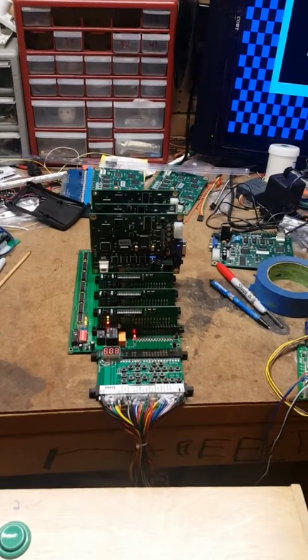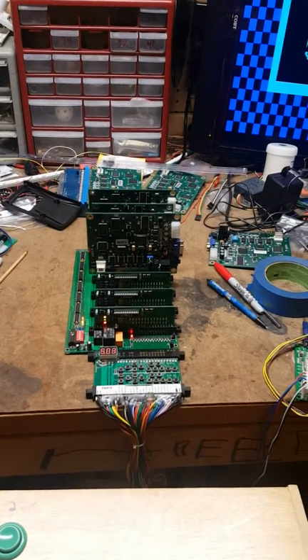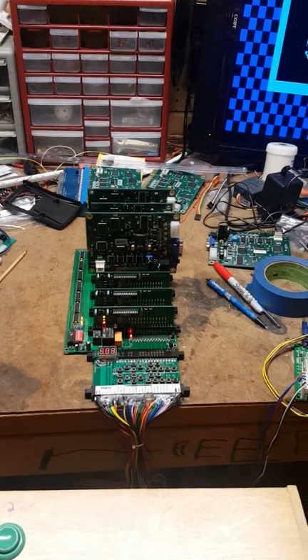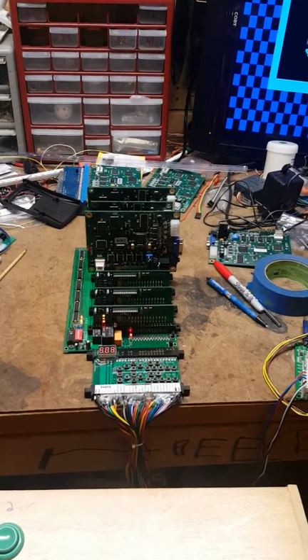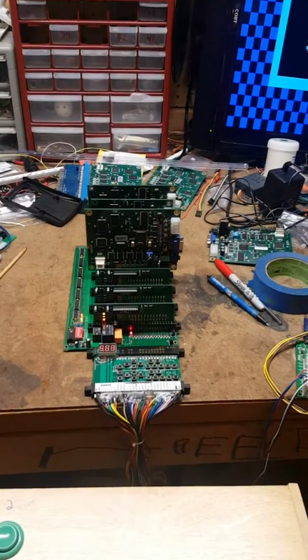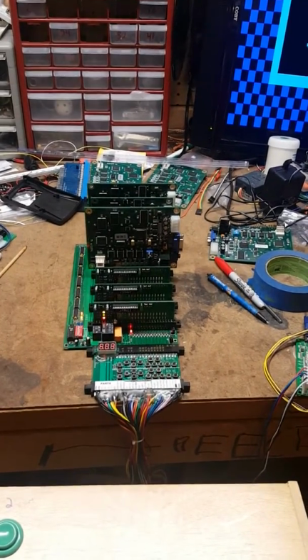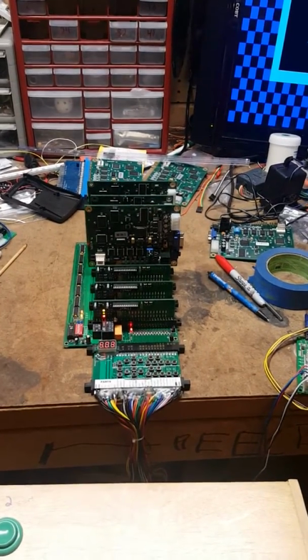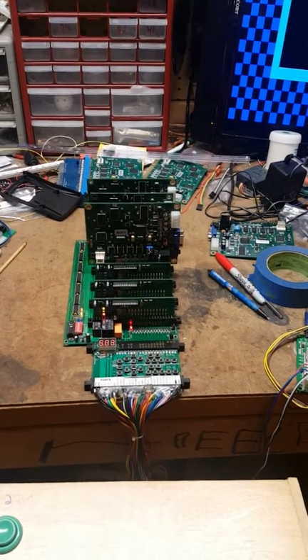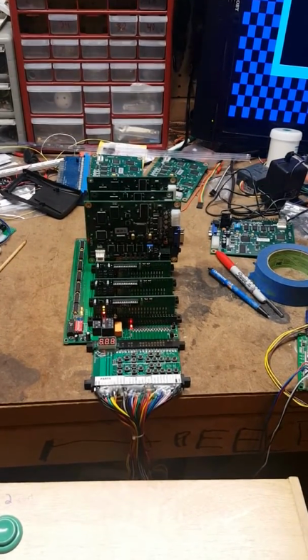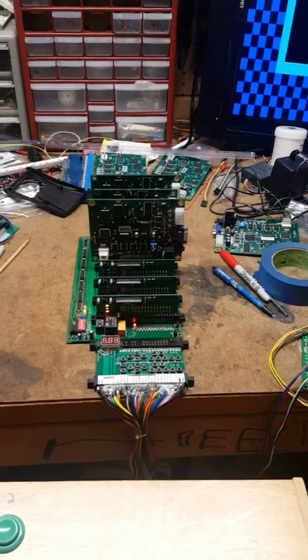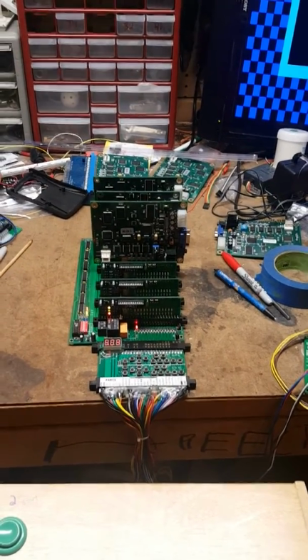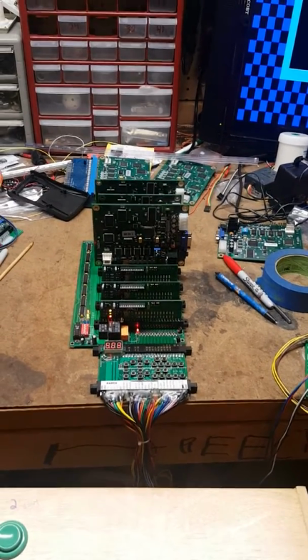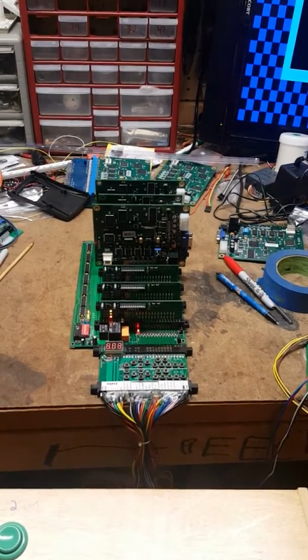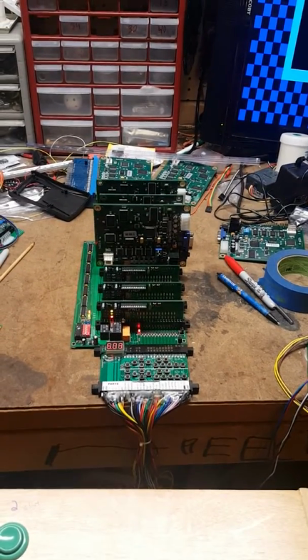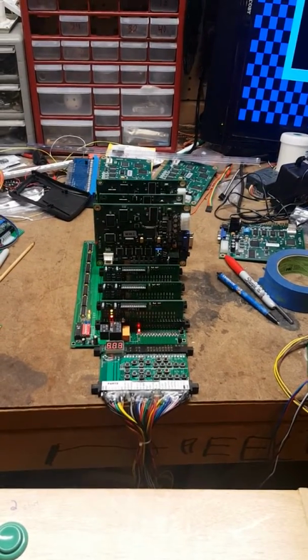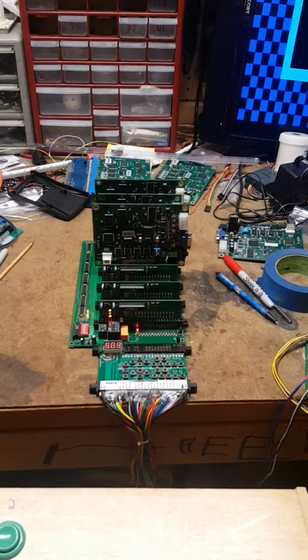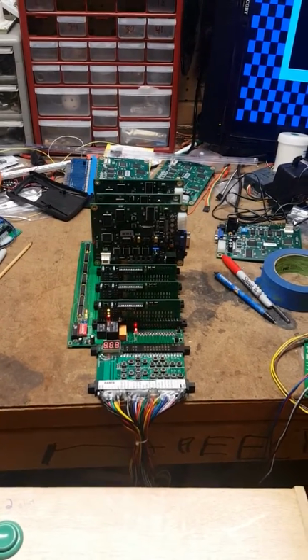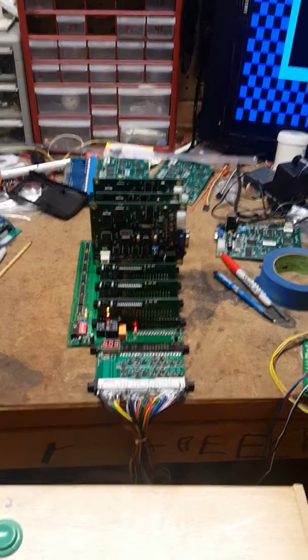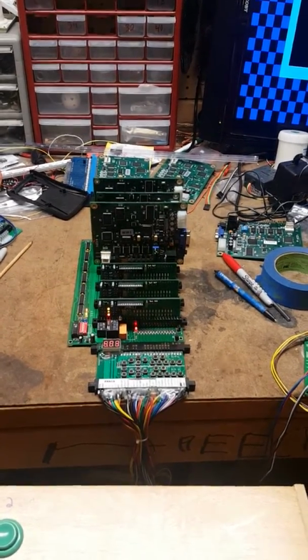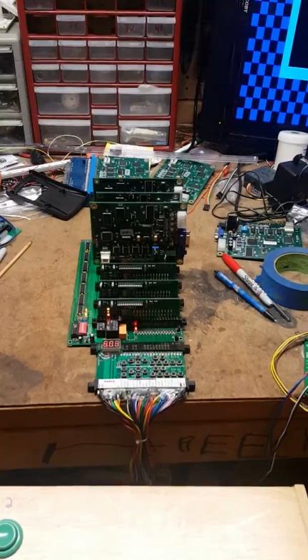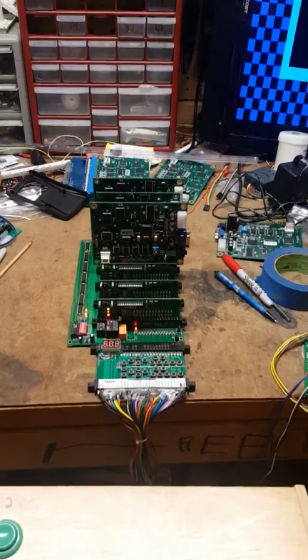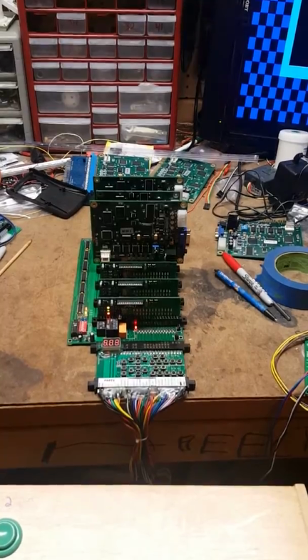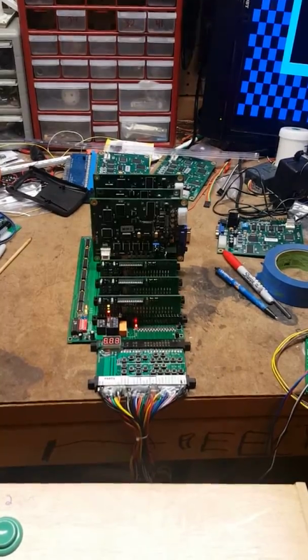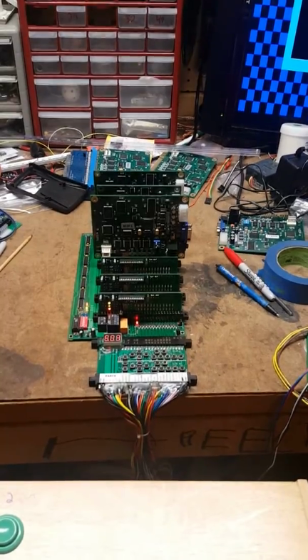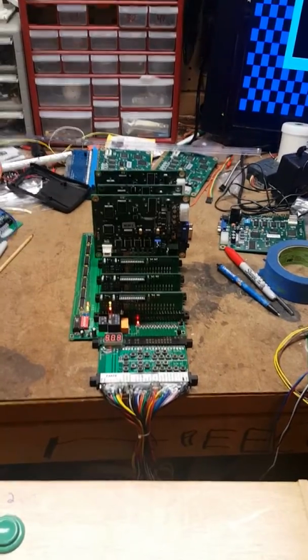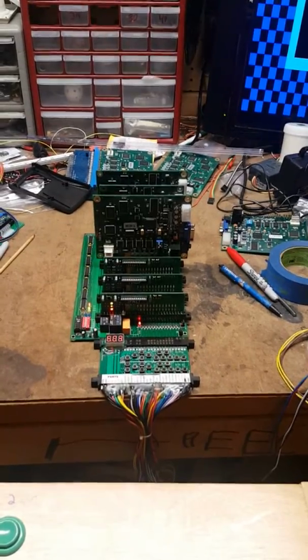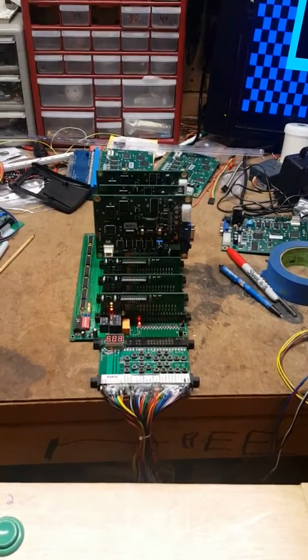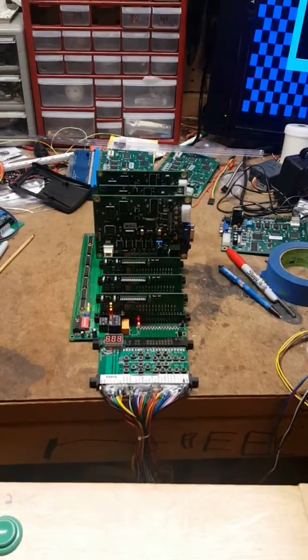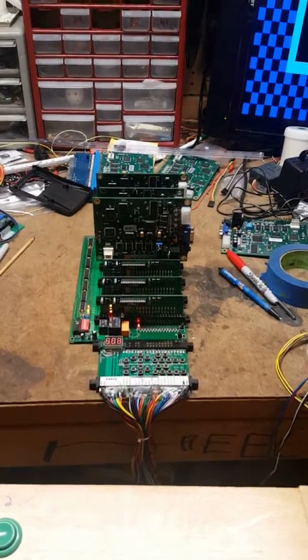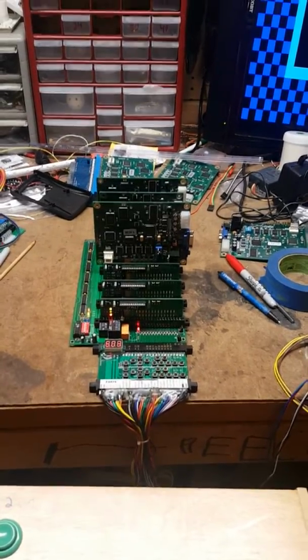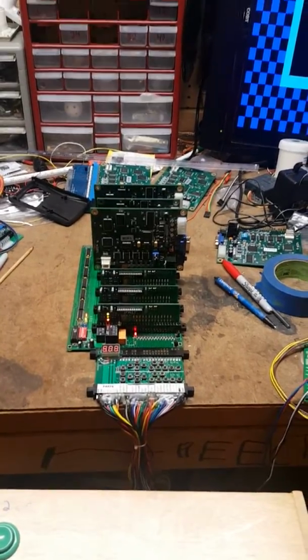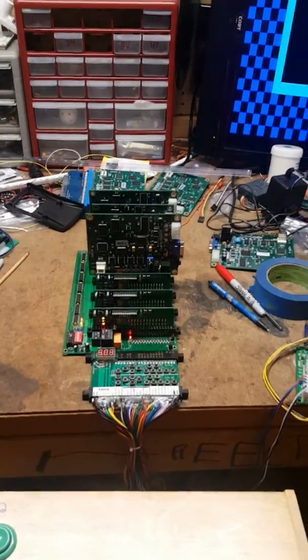I've also modified the board a little bit to make it easier to assemble and use surface mount components, and I think it'll be a little bit more reliable that way.